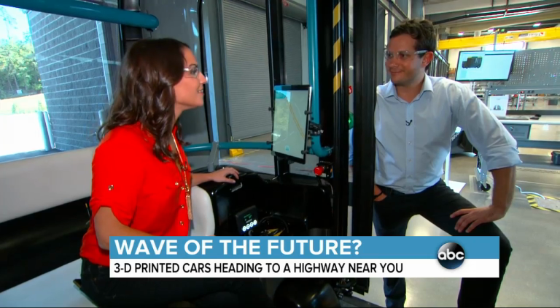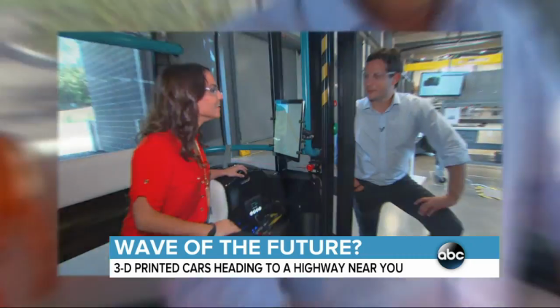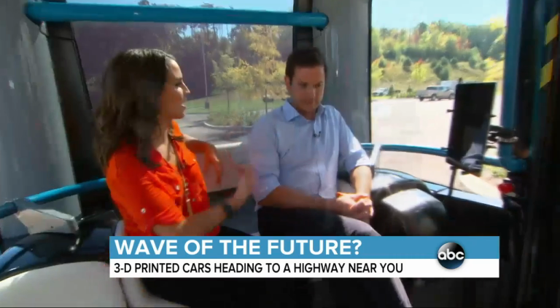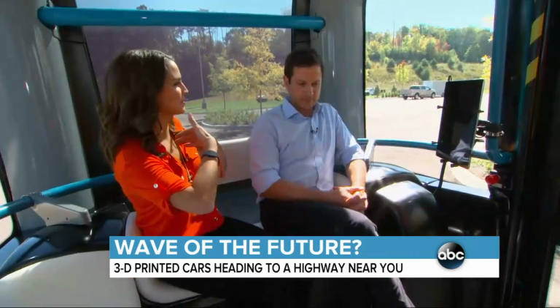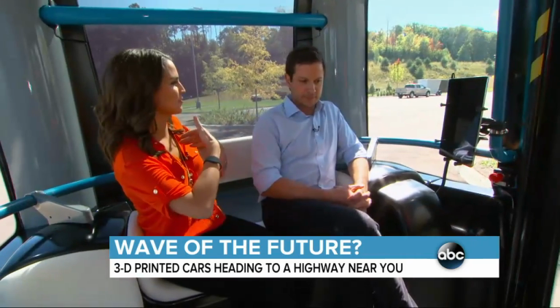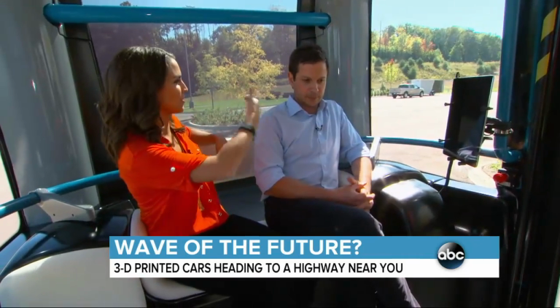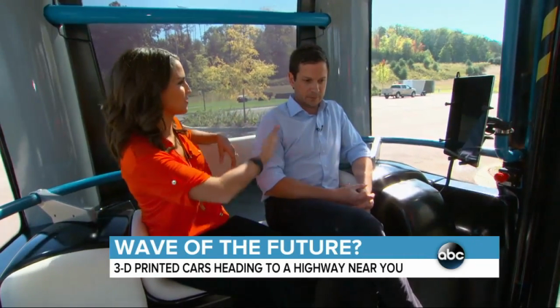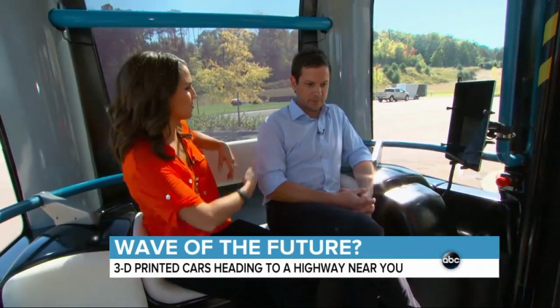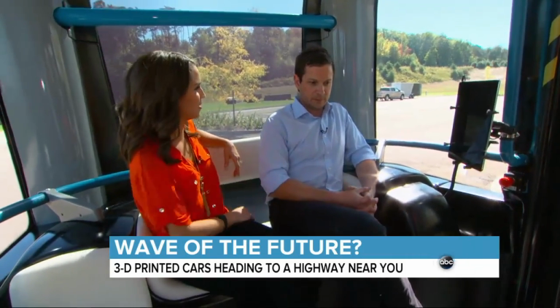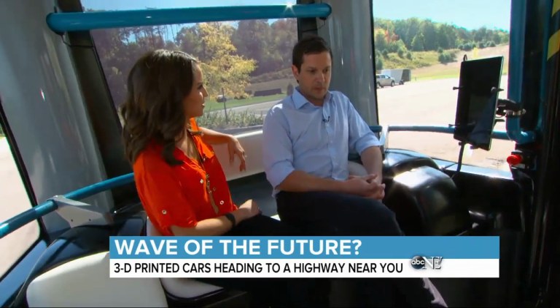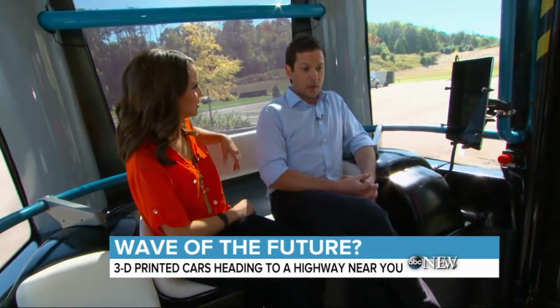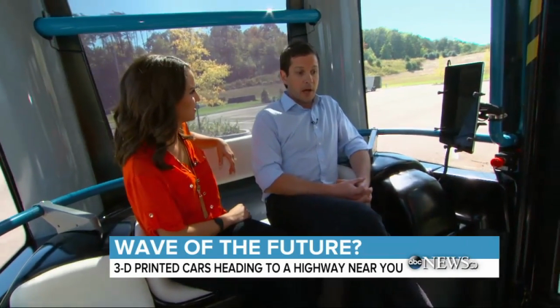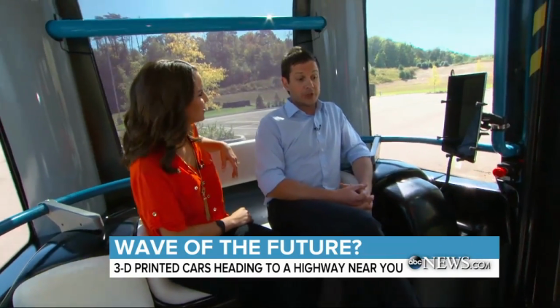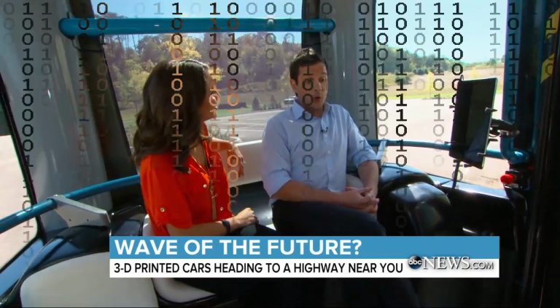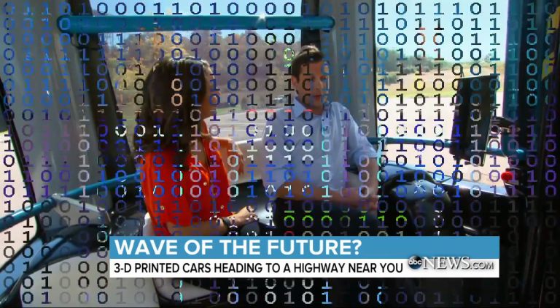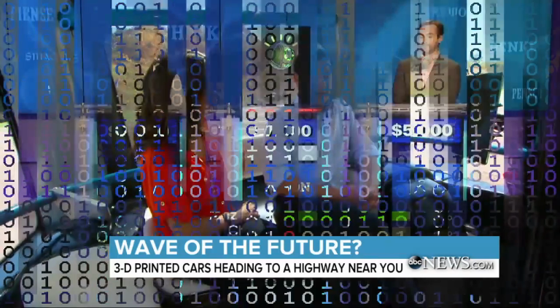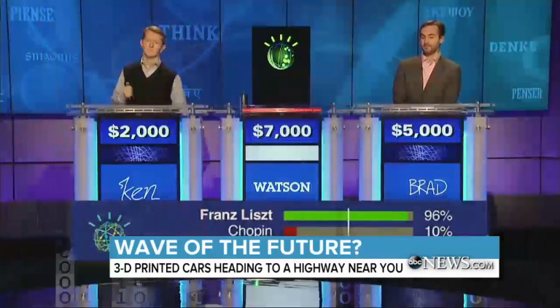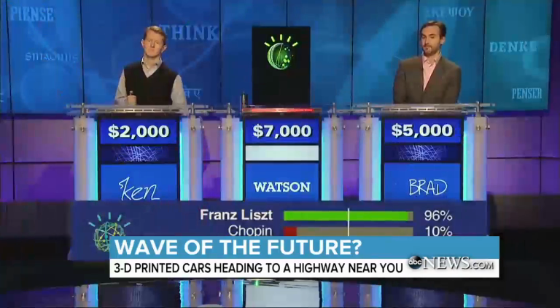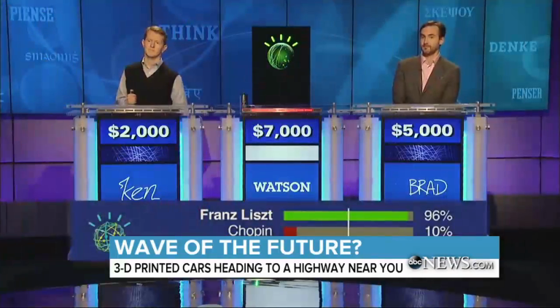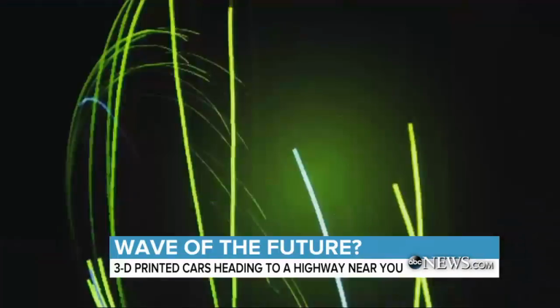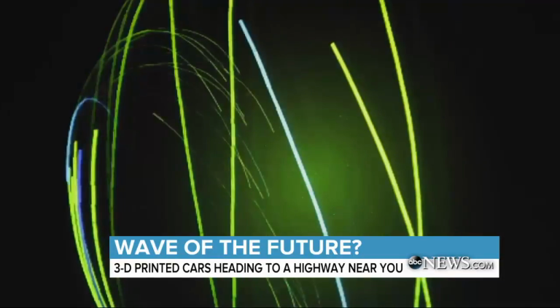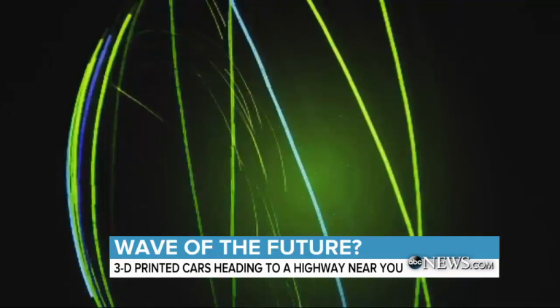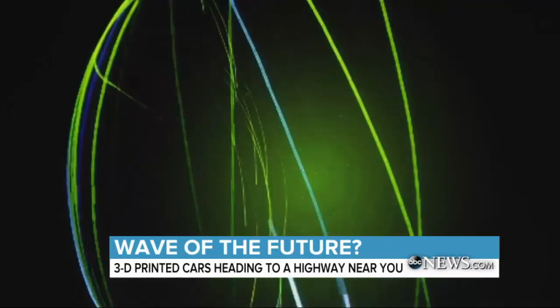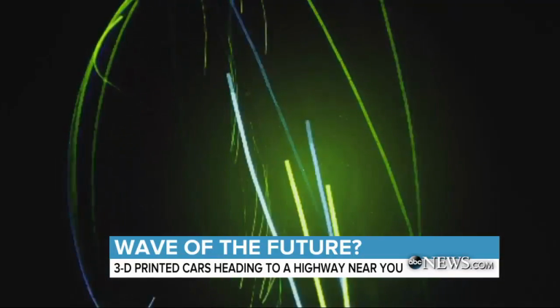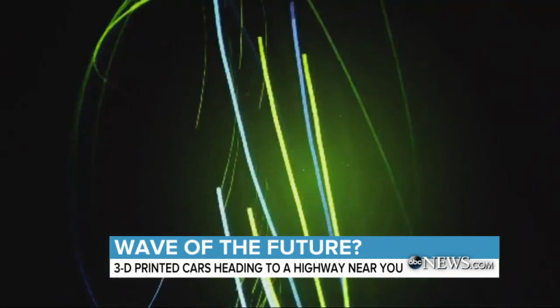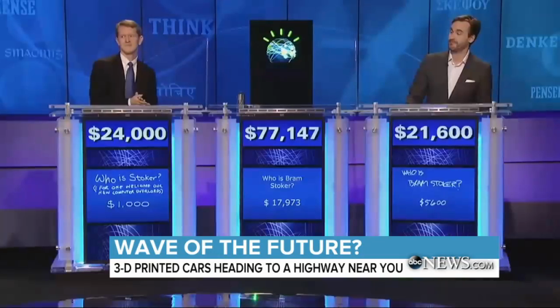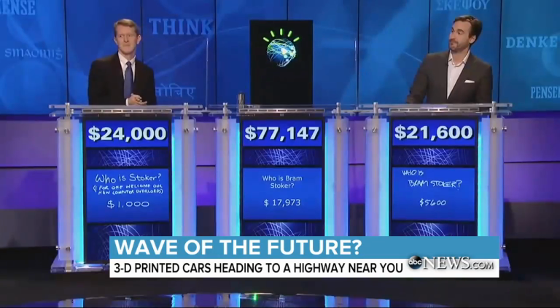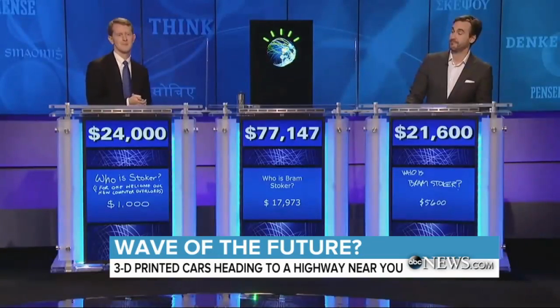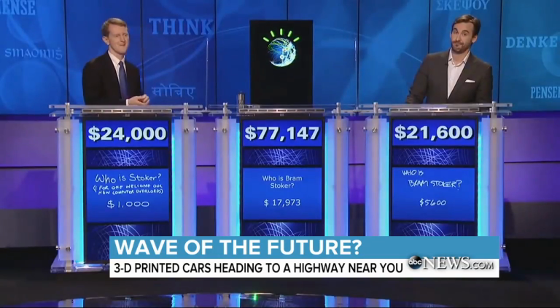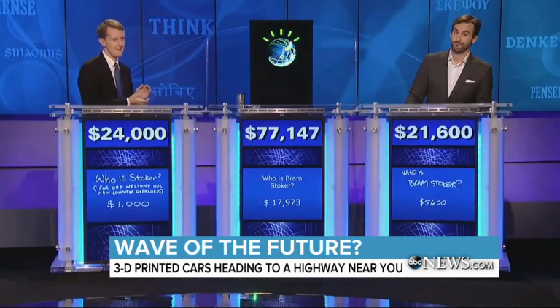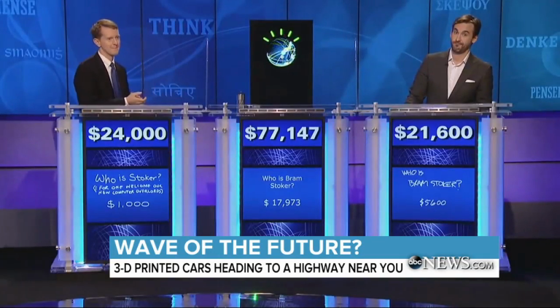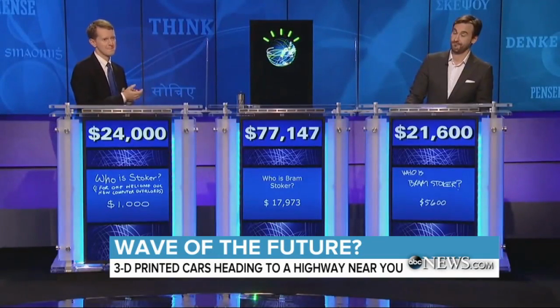Ollie both talks and drives with the help of IBM's Watson — yep, that Watson.